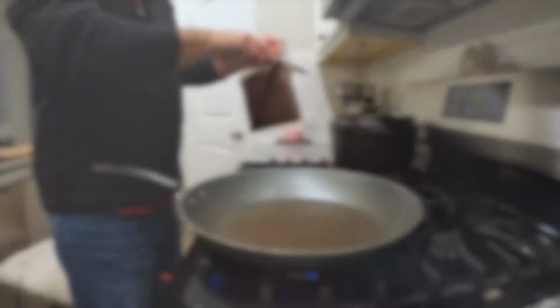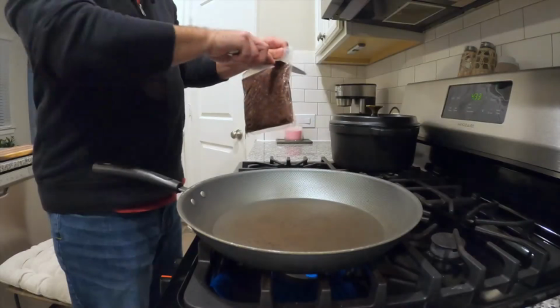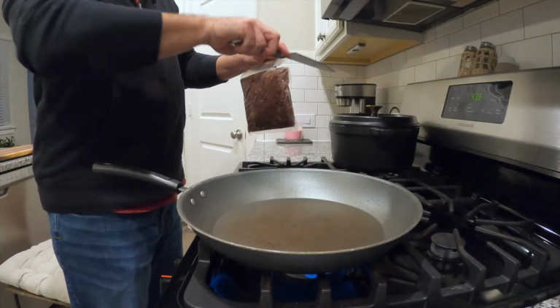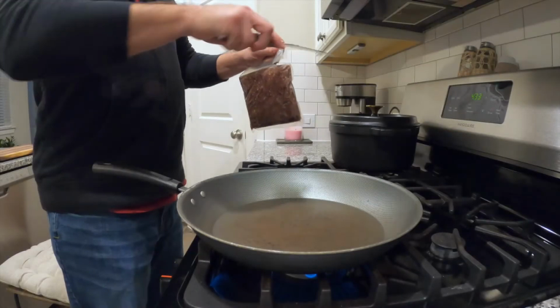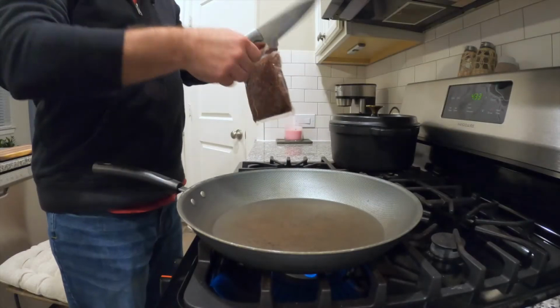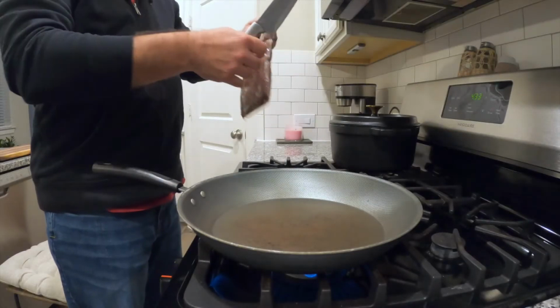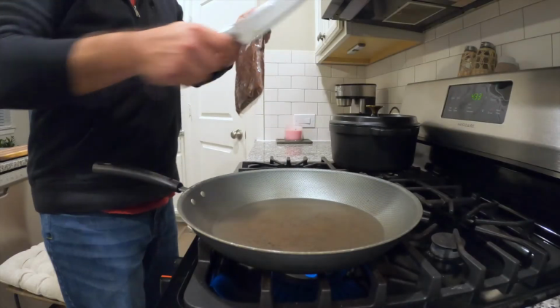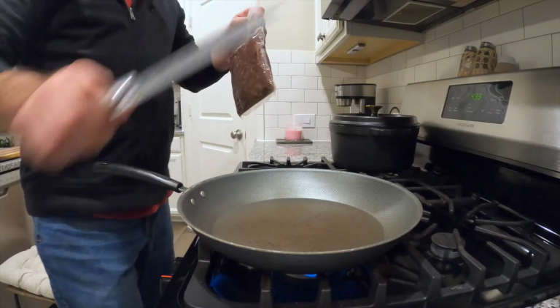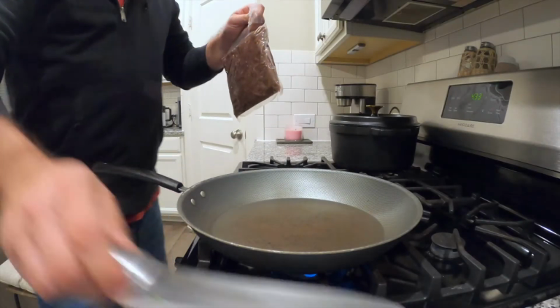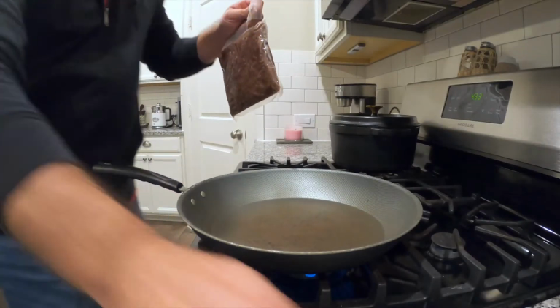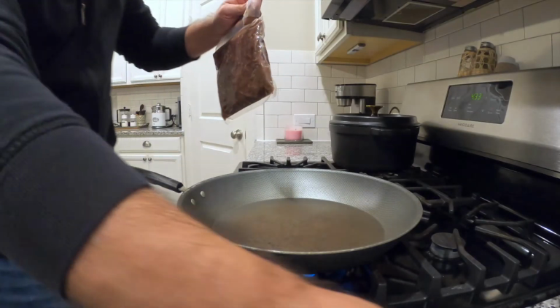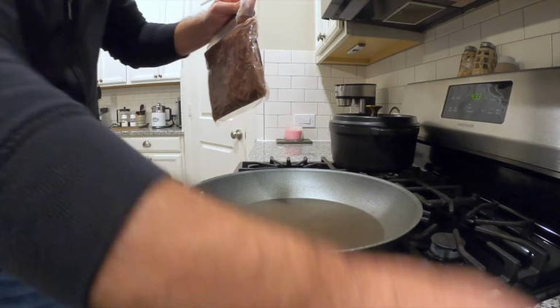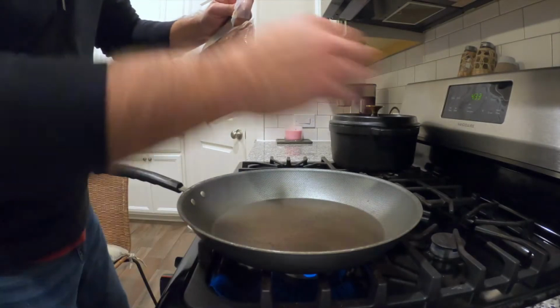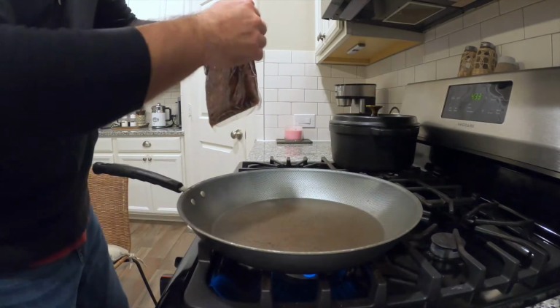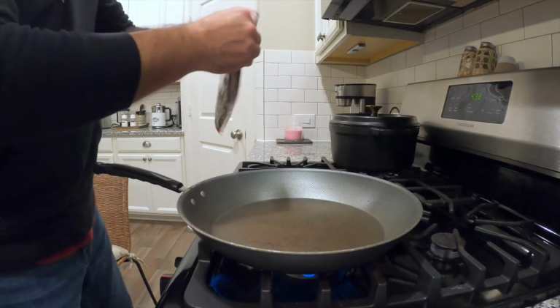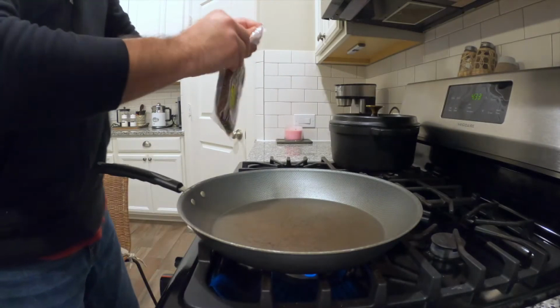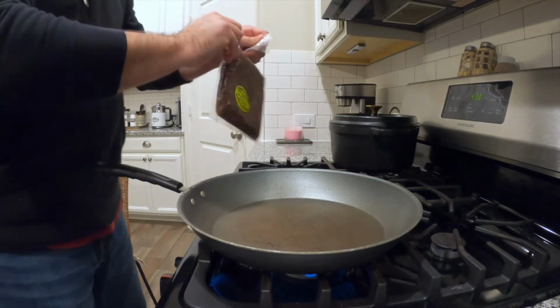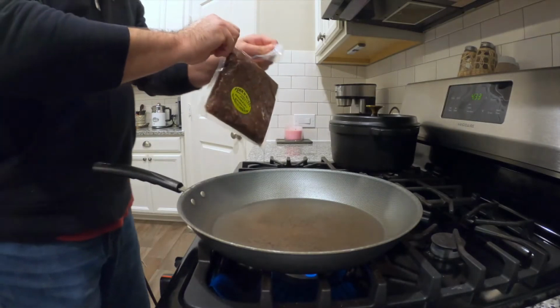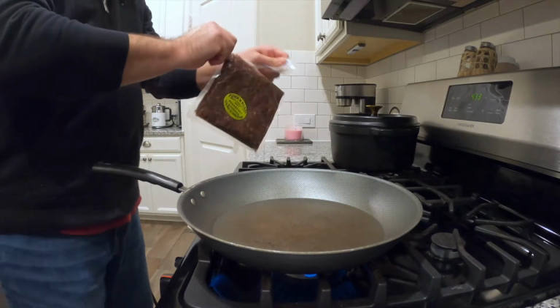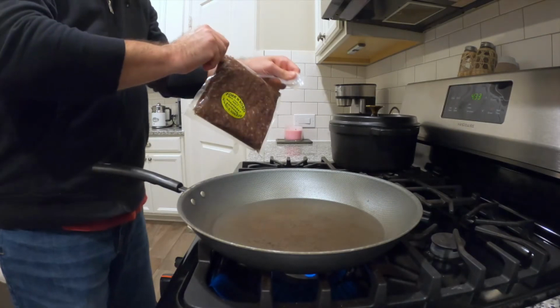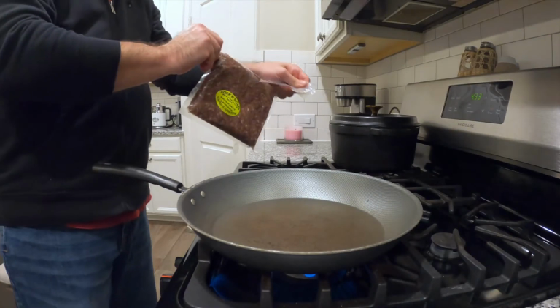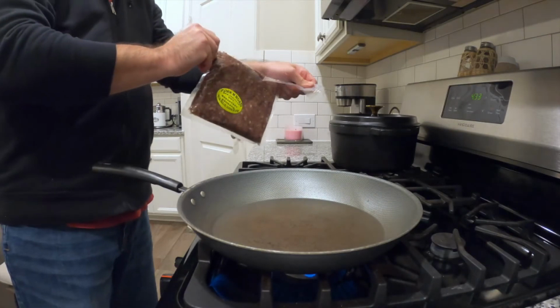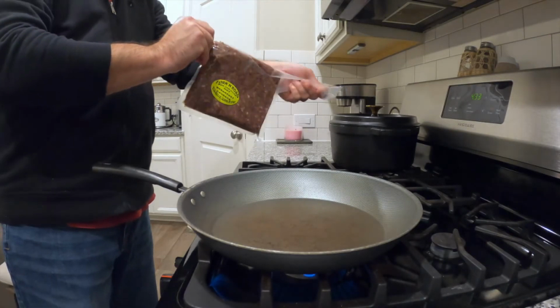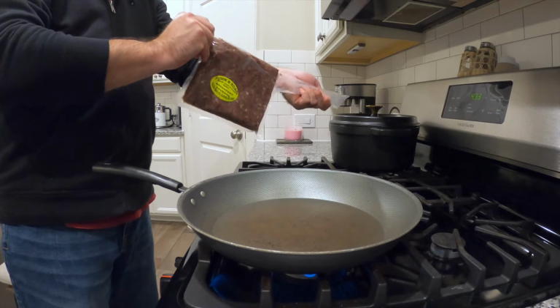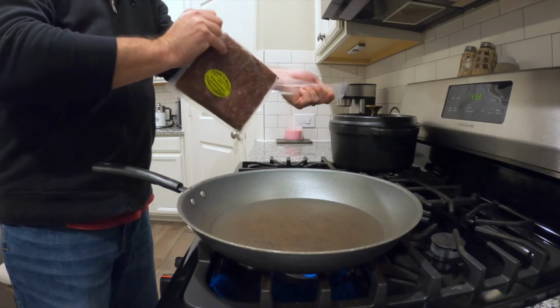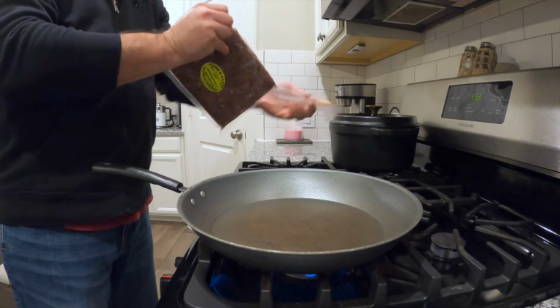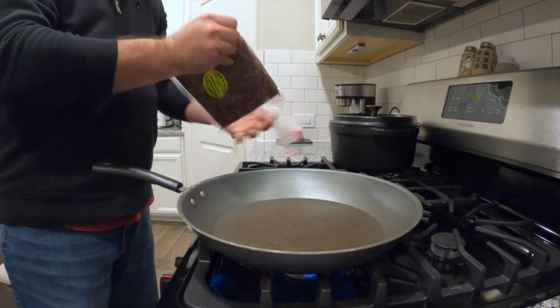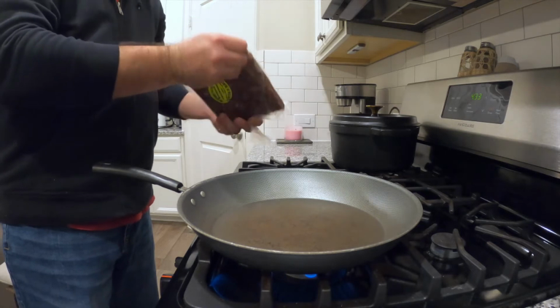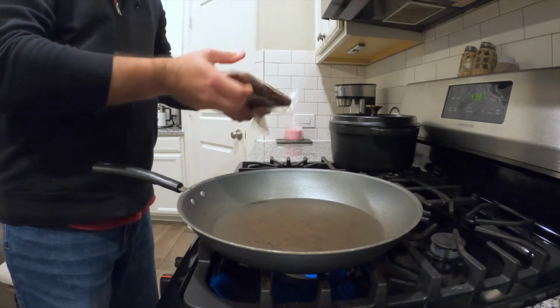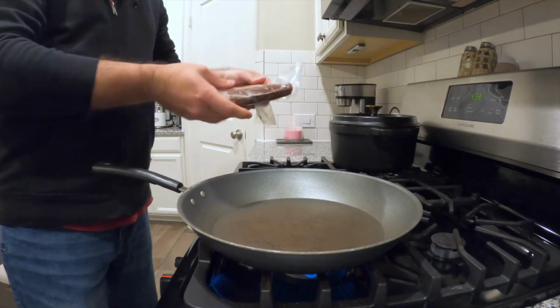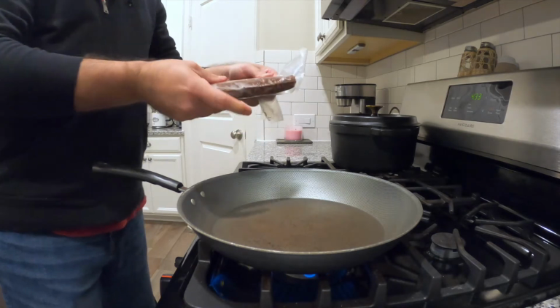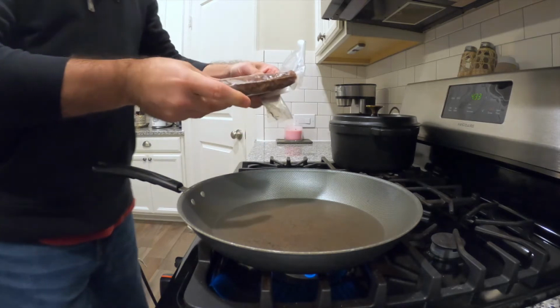All right, step one — we're gonna brown the venison sausage.